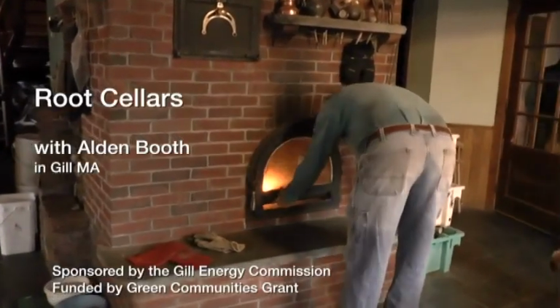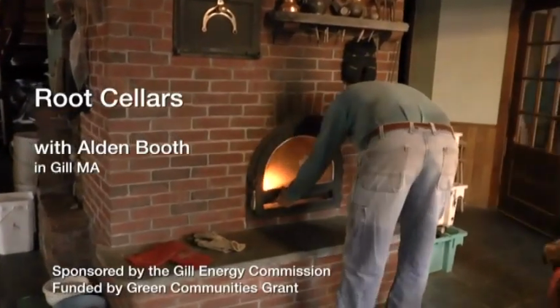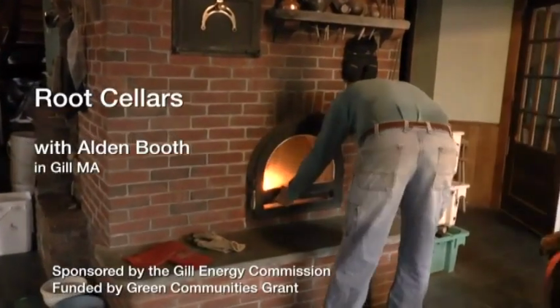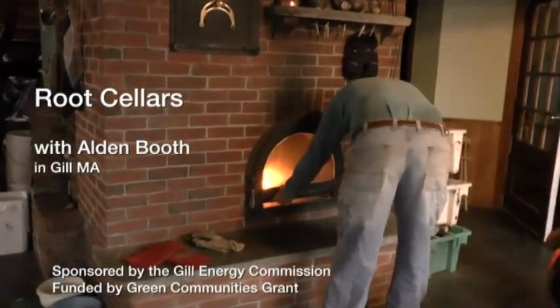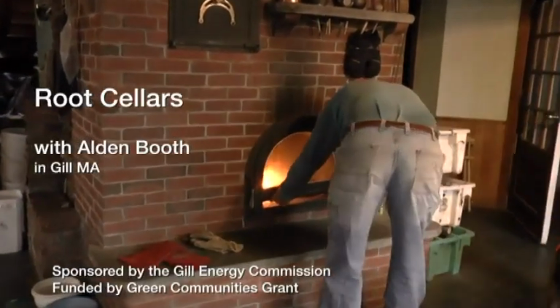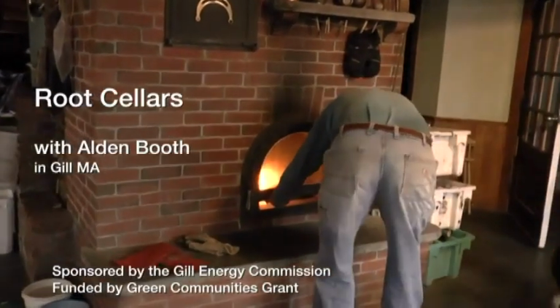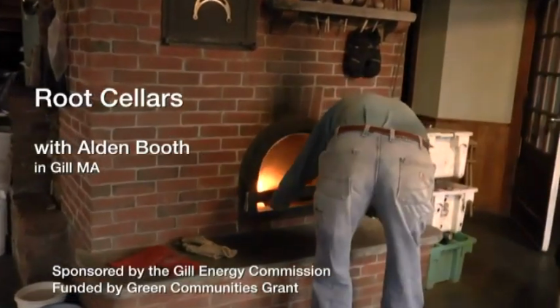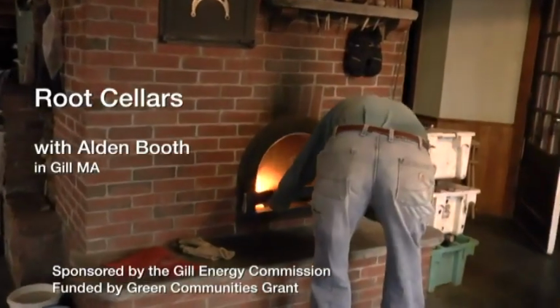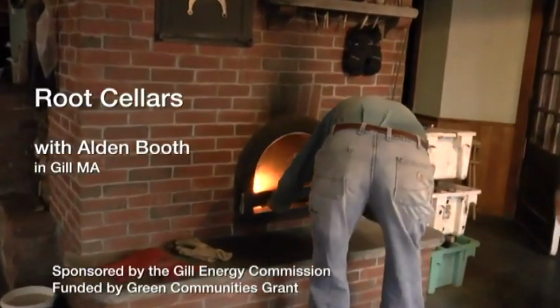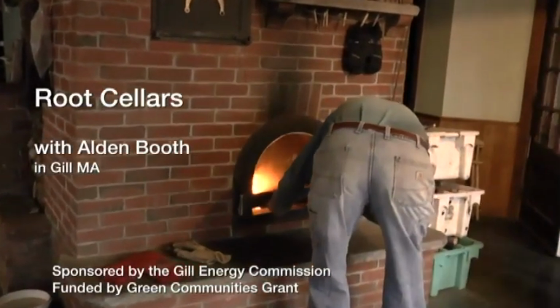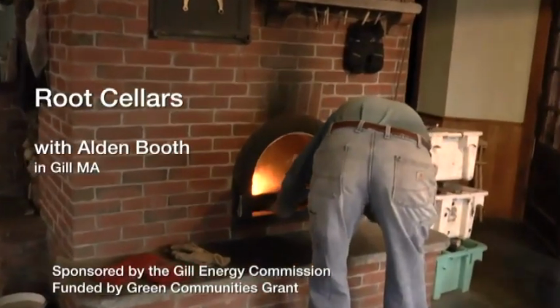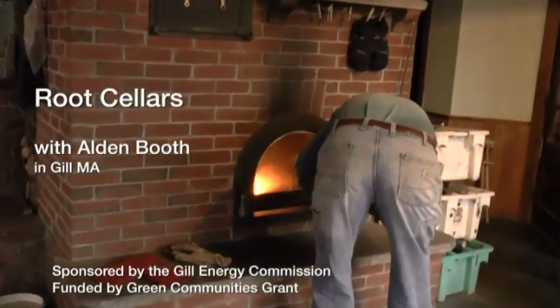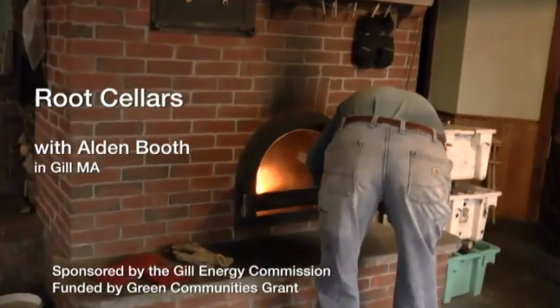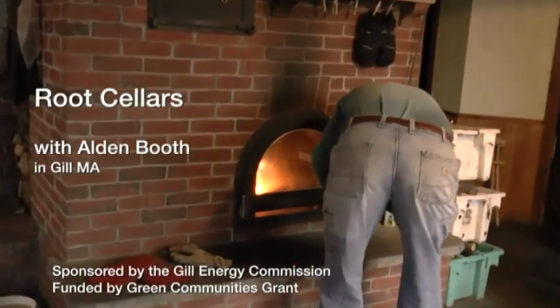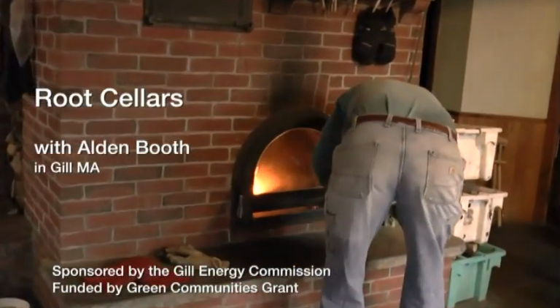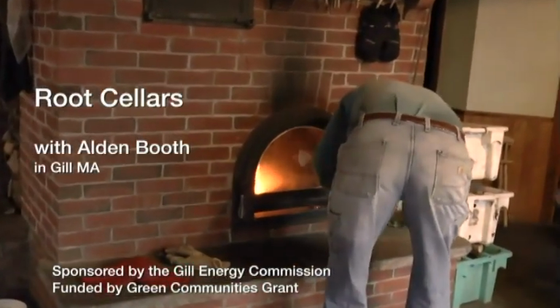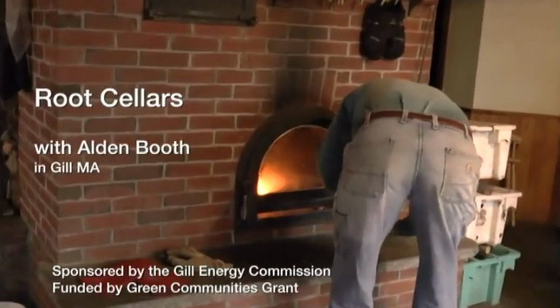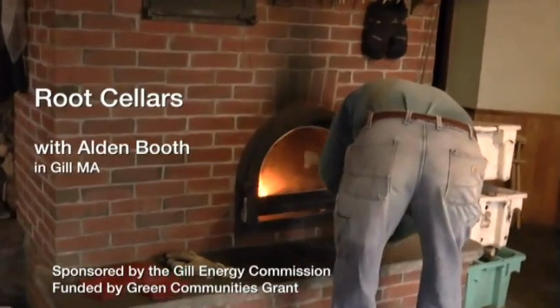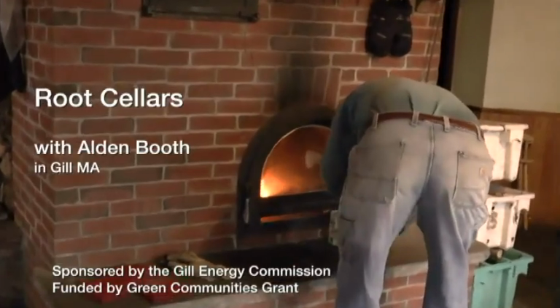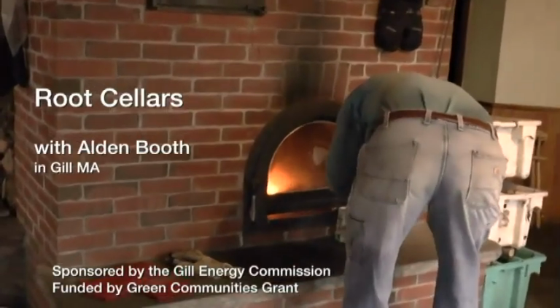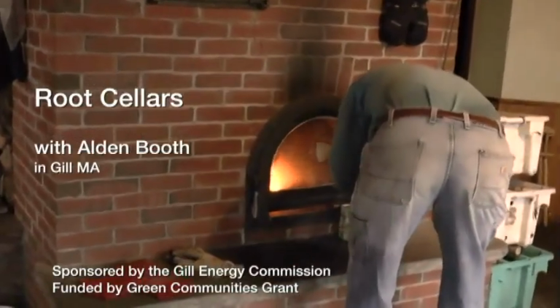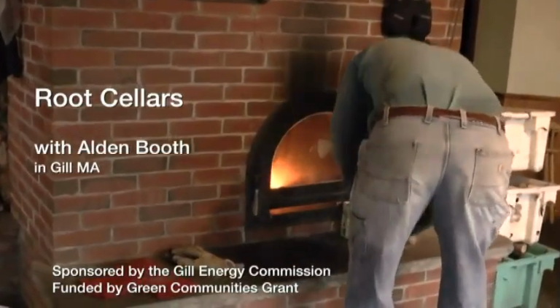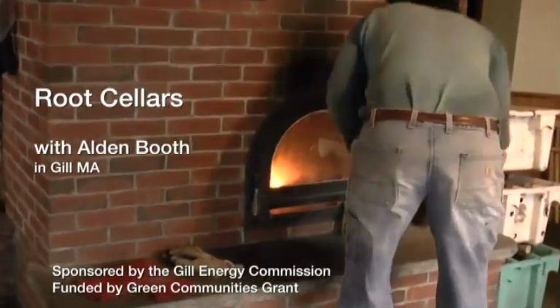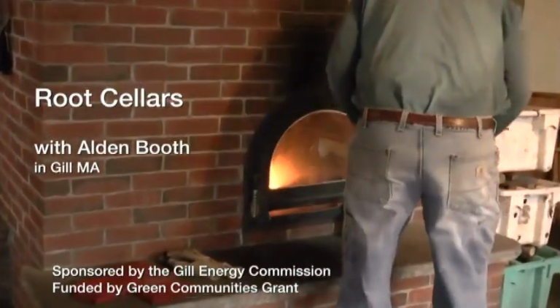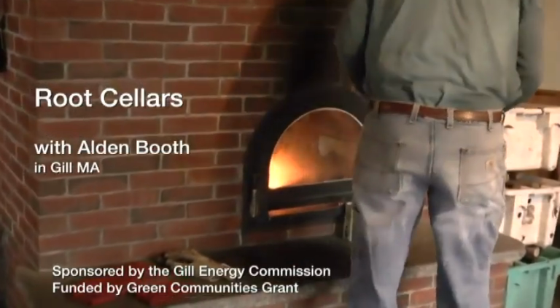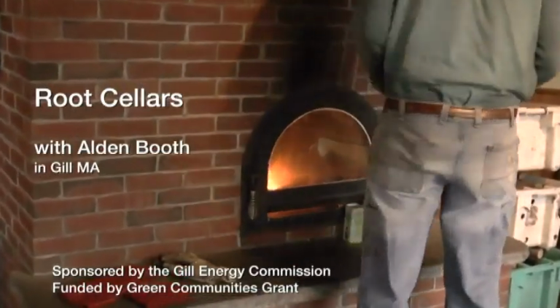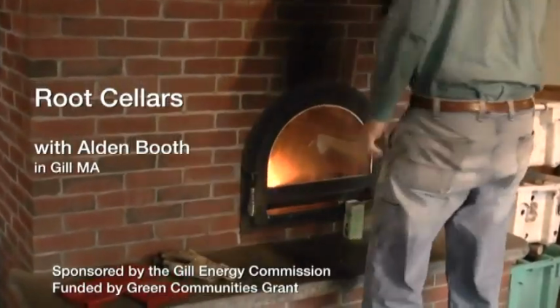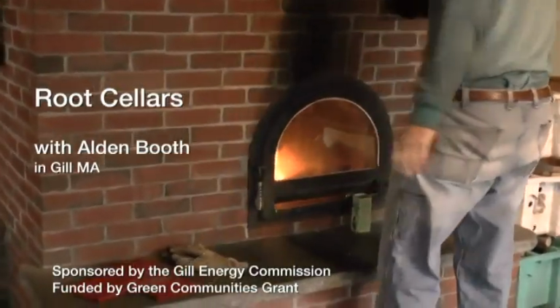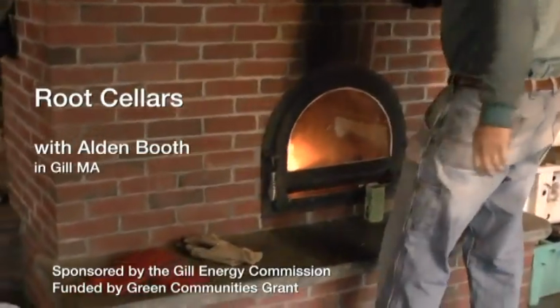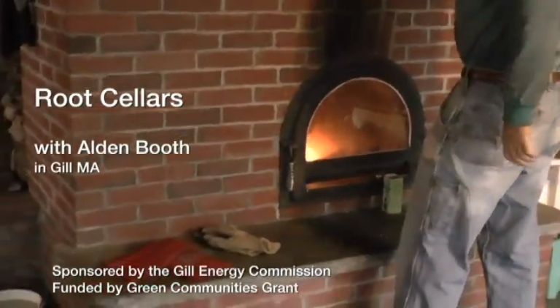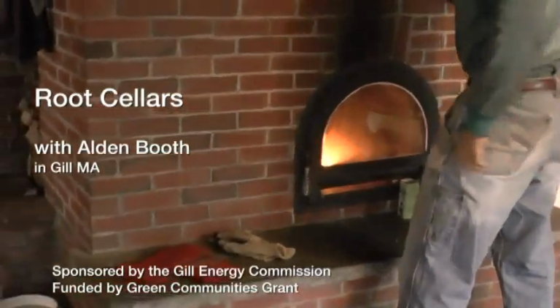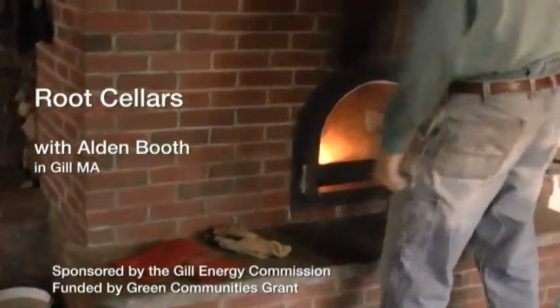Good morning. Good morning. Do you have the right place? We're just sort of waiting for critical mass.